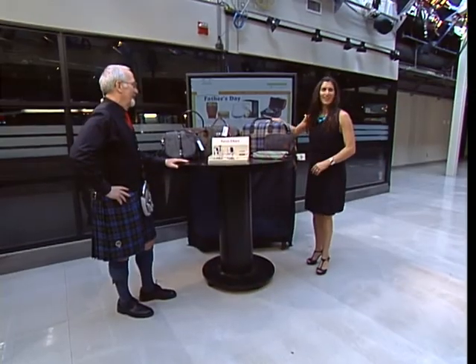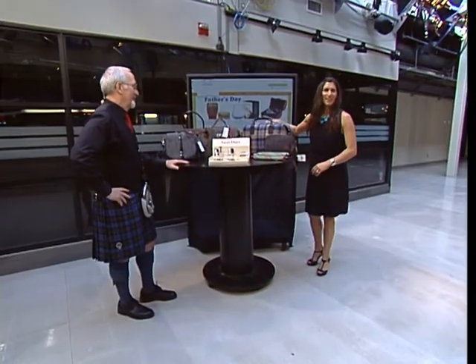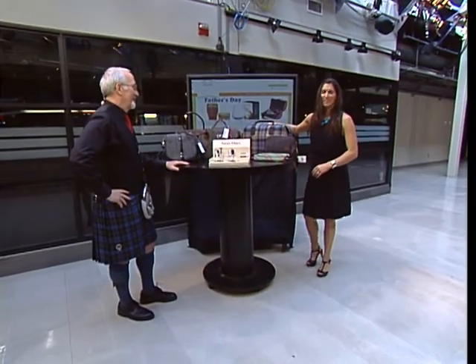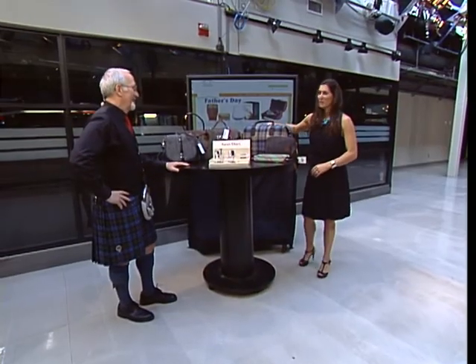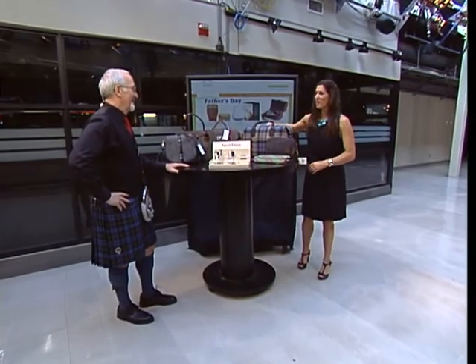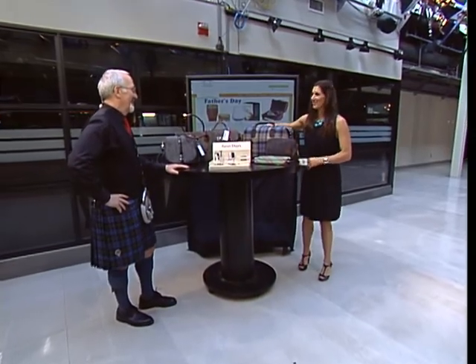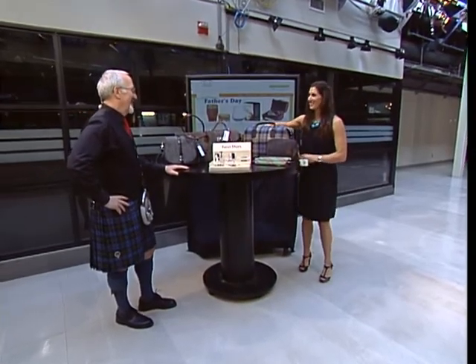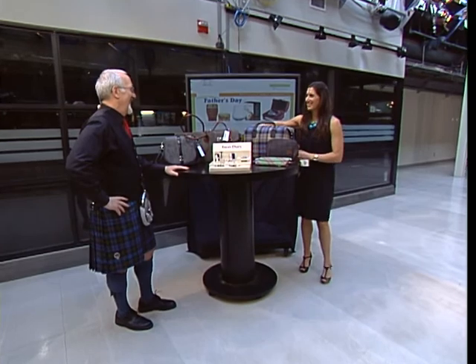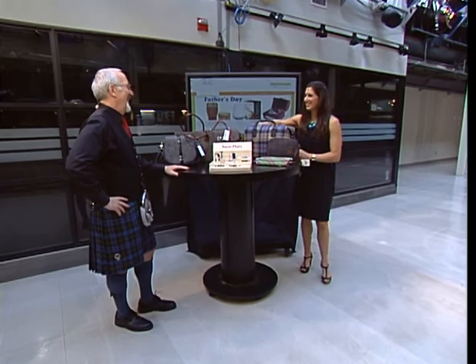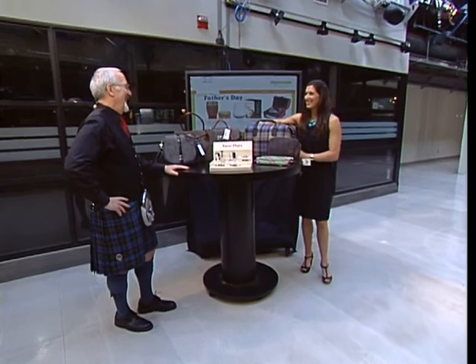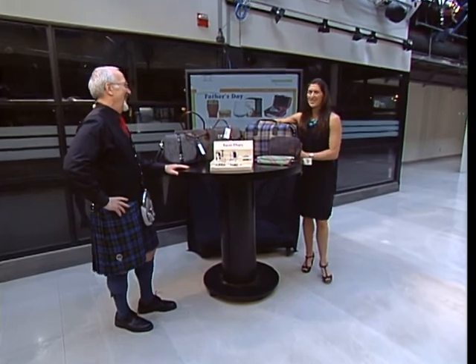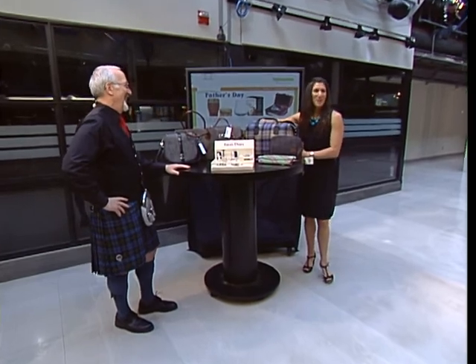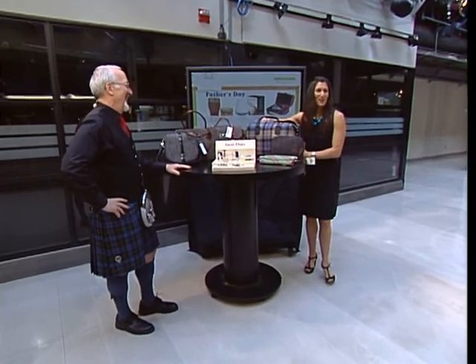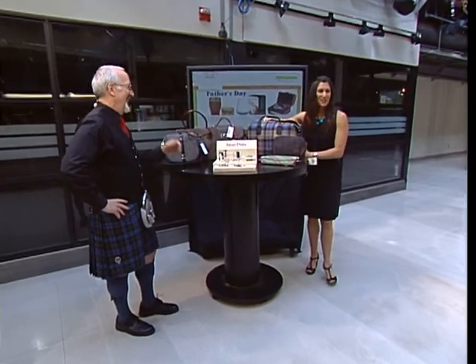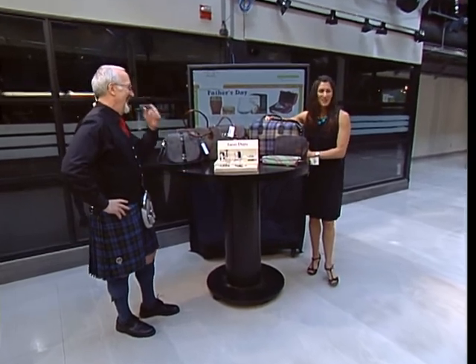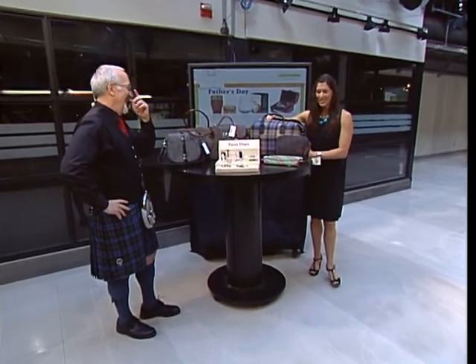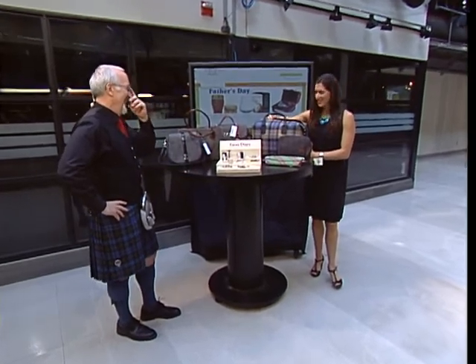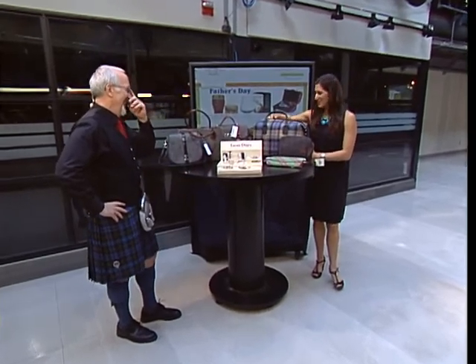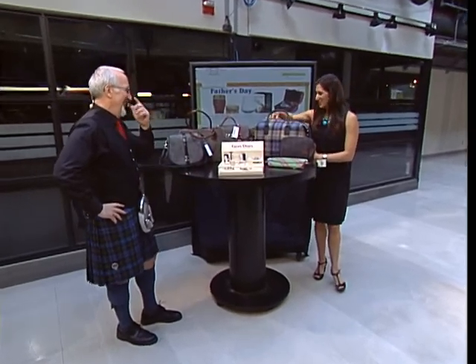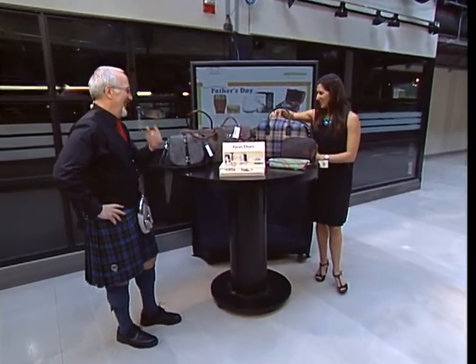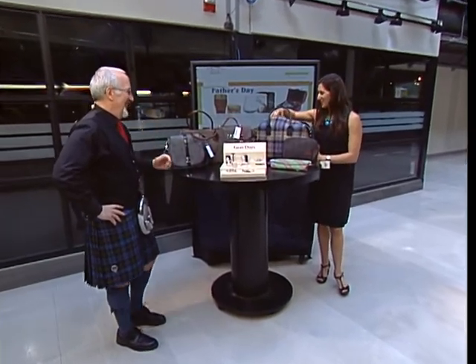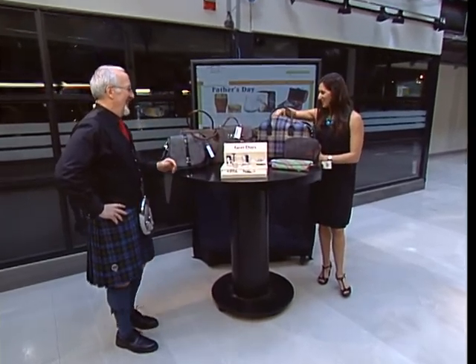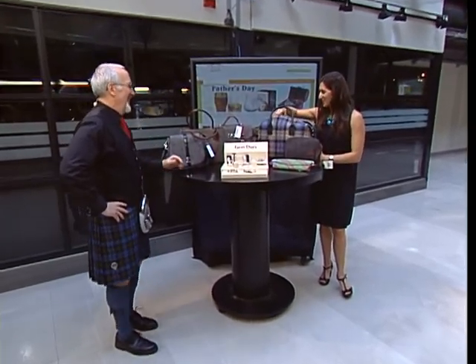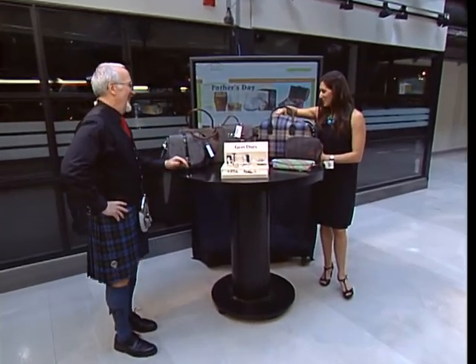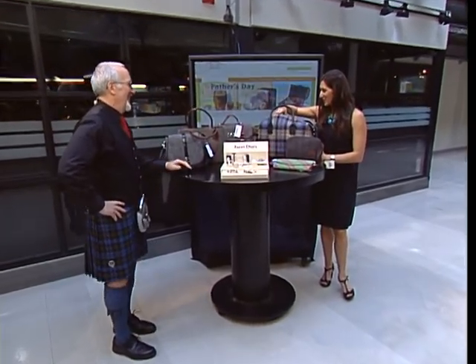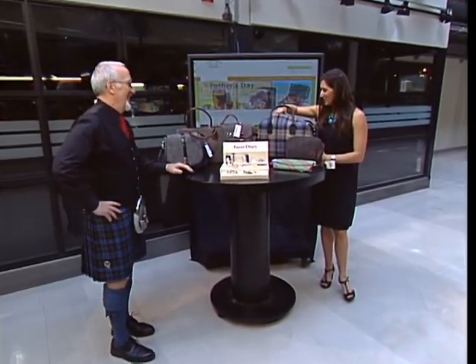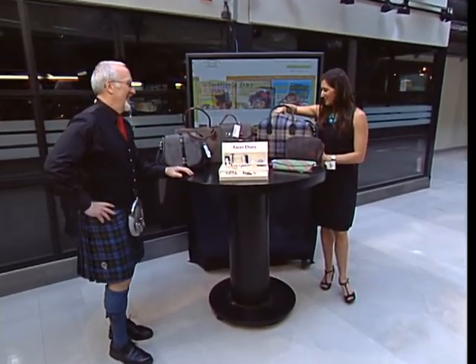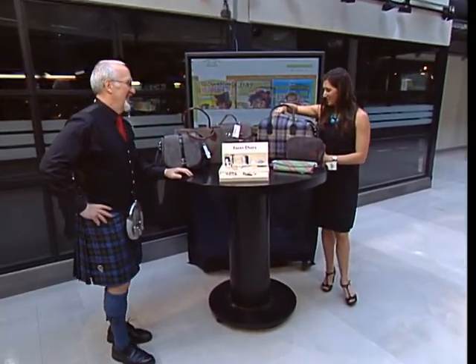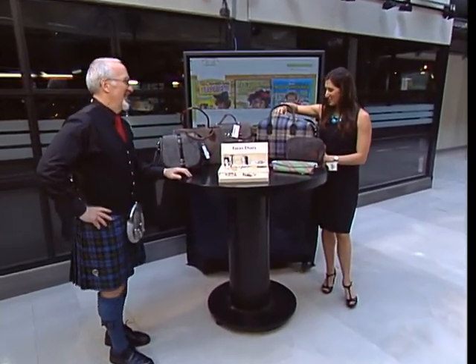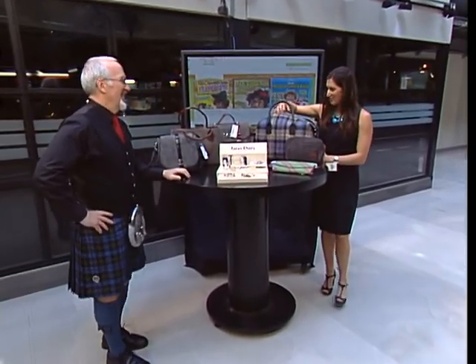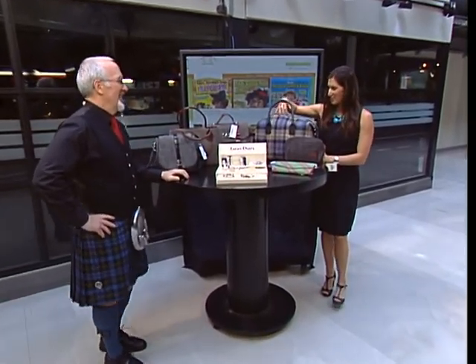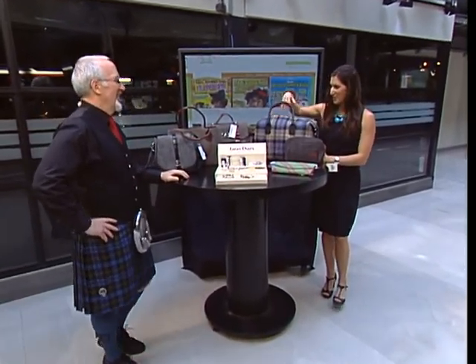I've gone shopping. Welcome back to the store. Michael Cox is joining us from the Scottish and Irish Store.